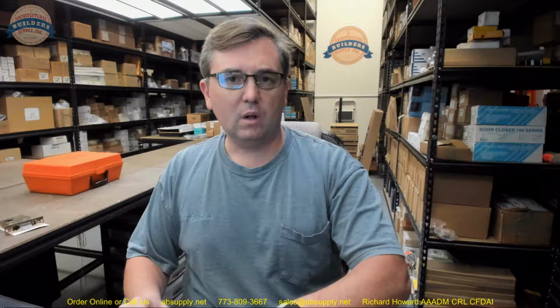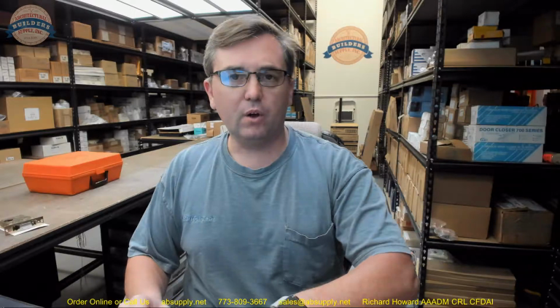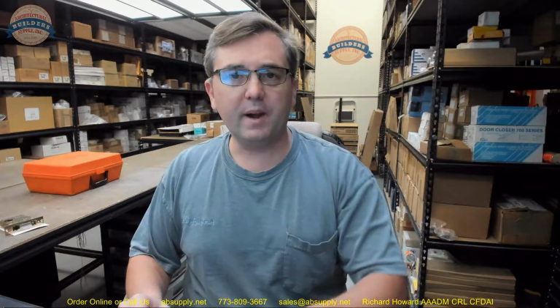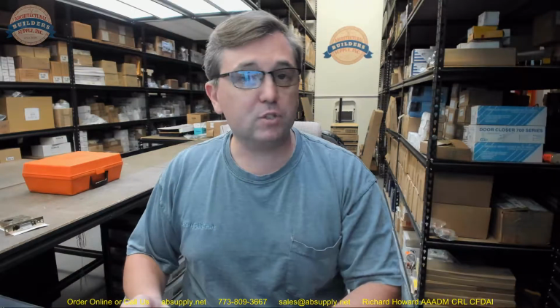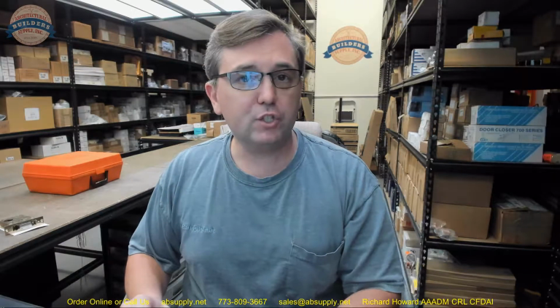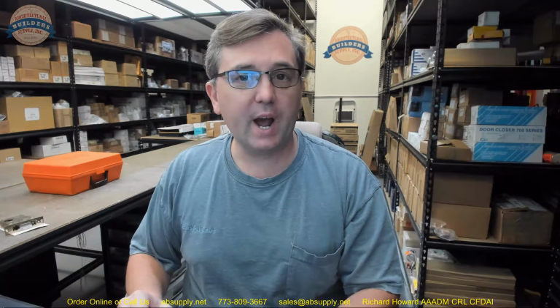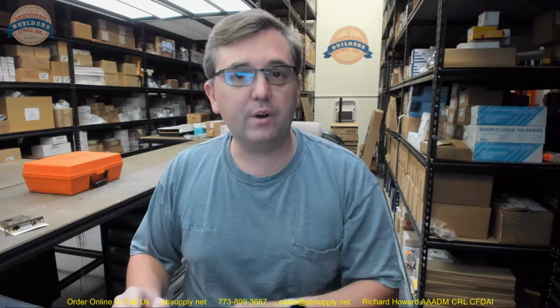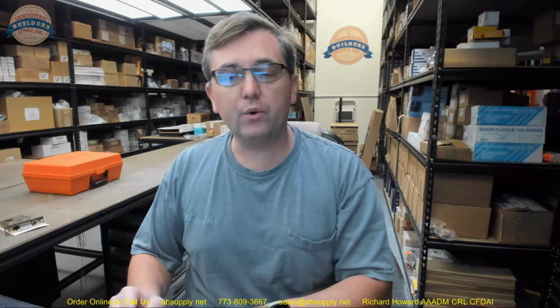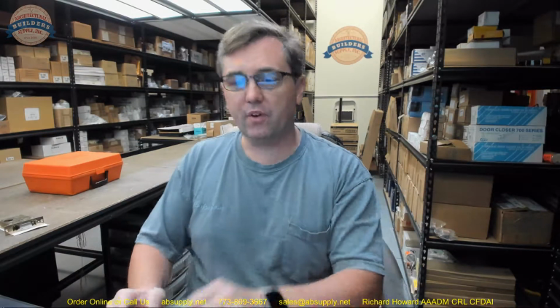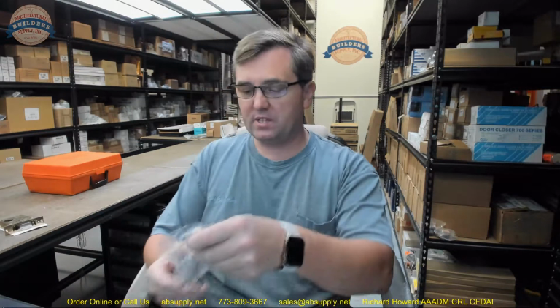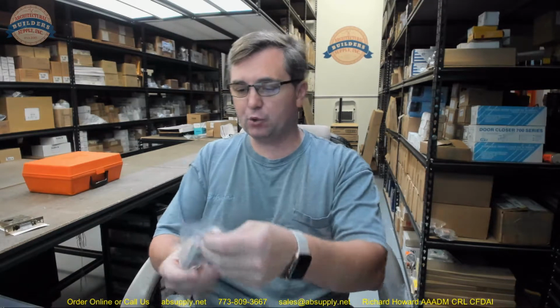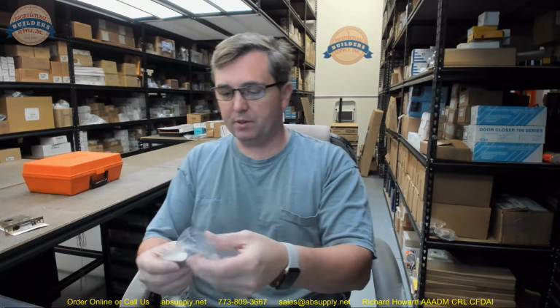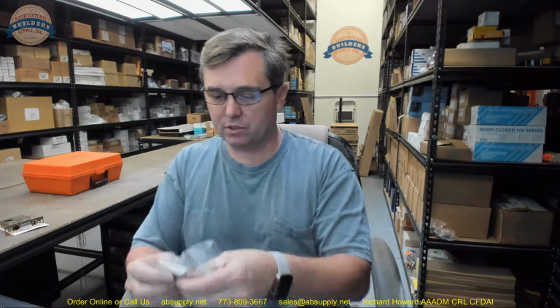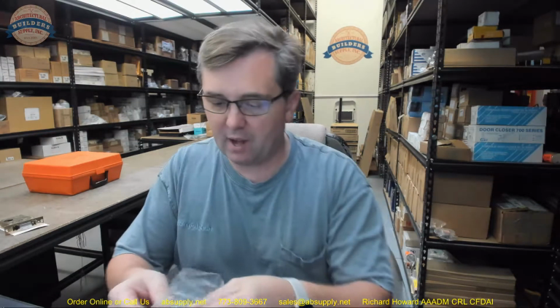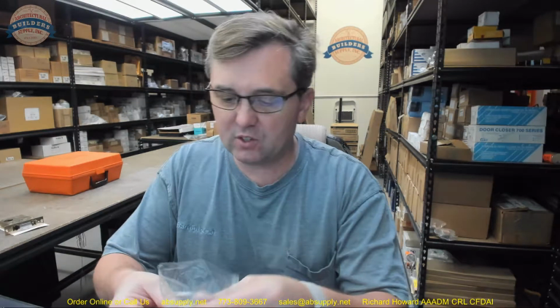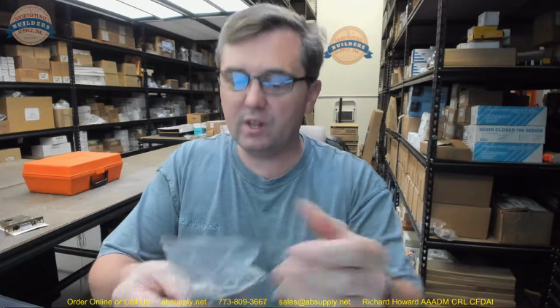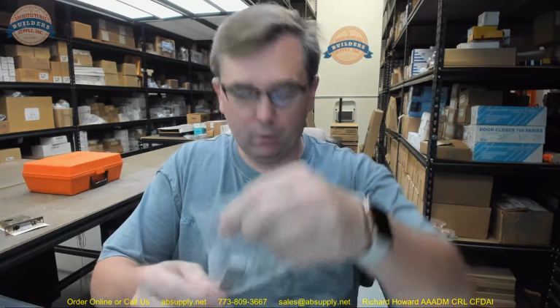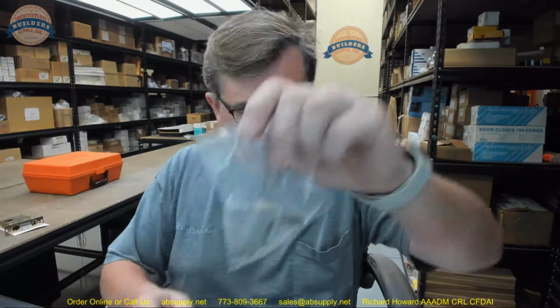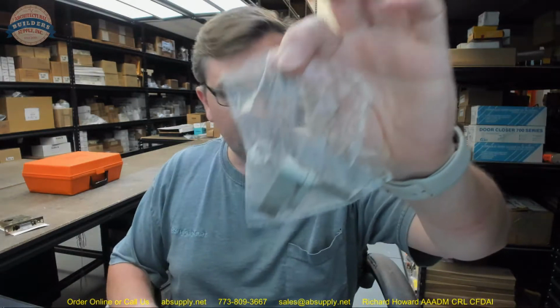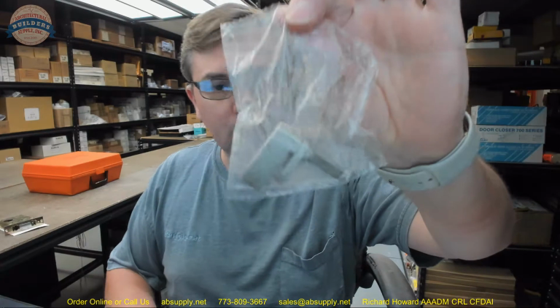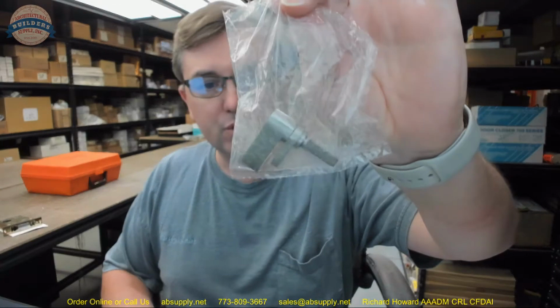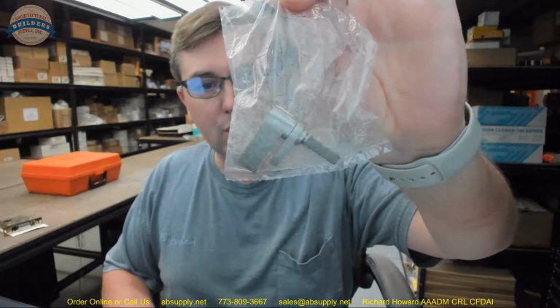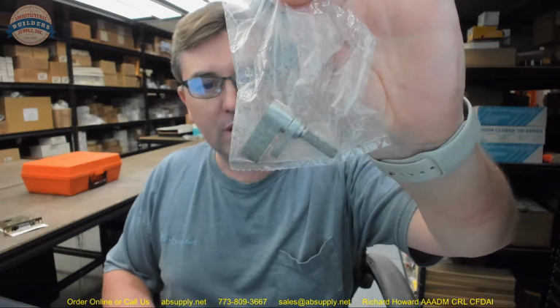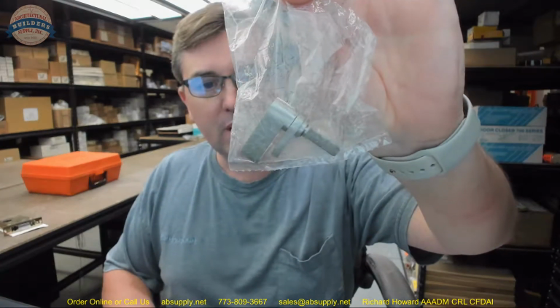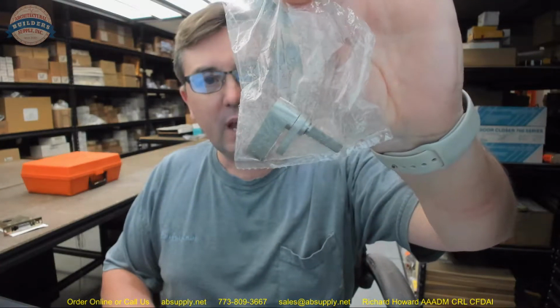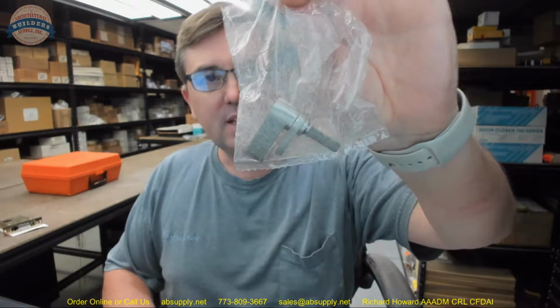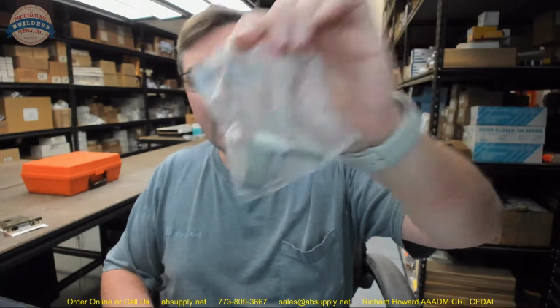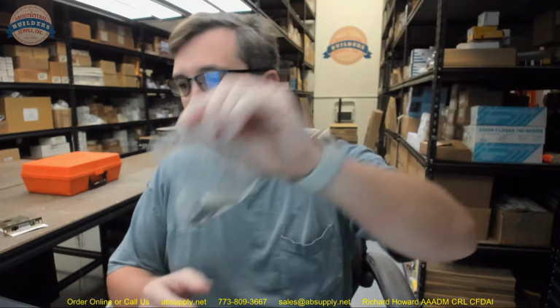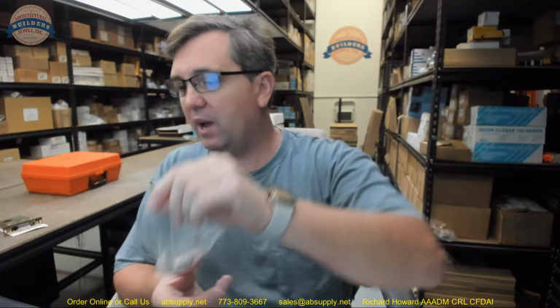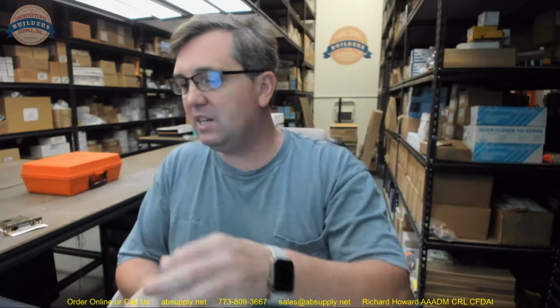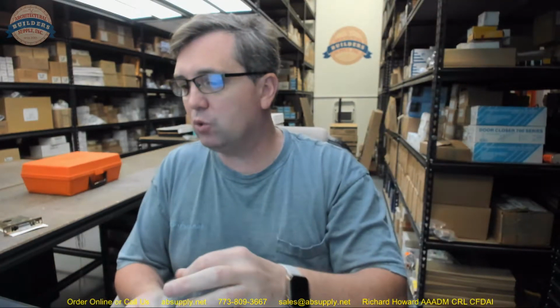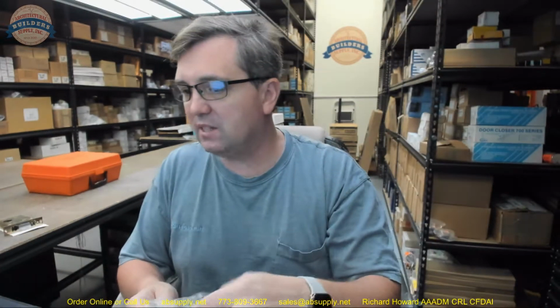Hello, my name is Rich Howard, owner of Architectural Builder Supply, and this video is to bring you a closer look at the Yale number 1827.